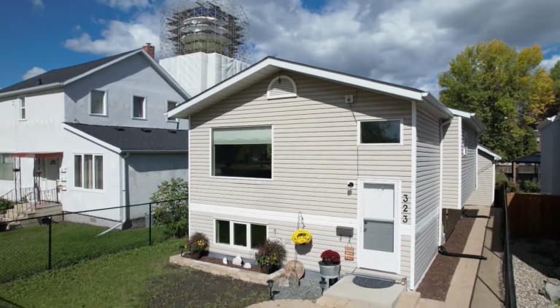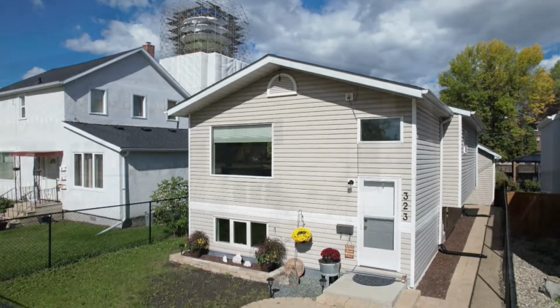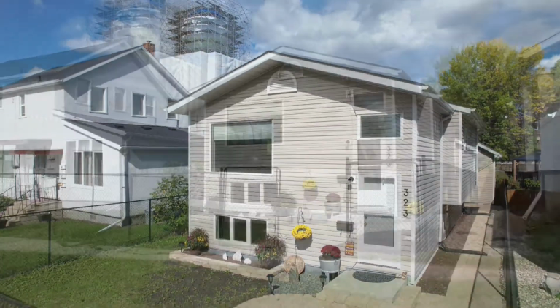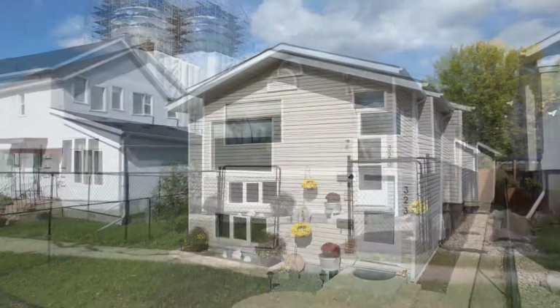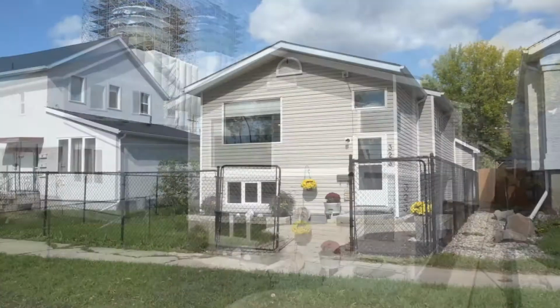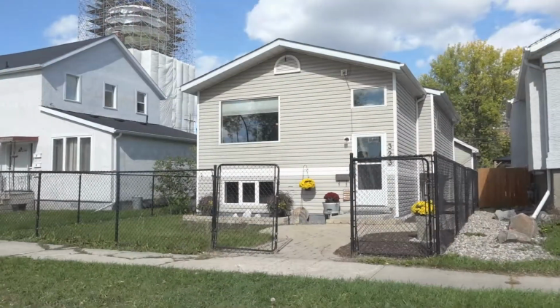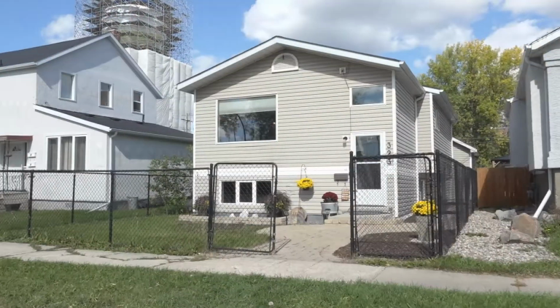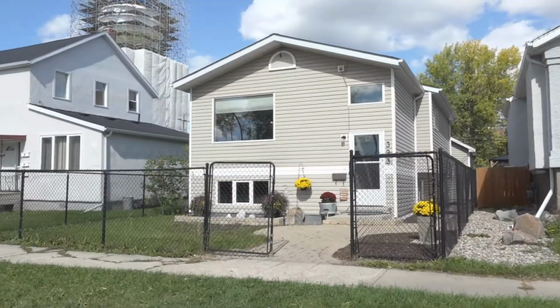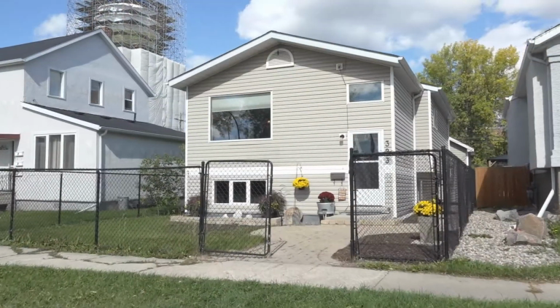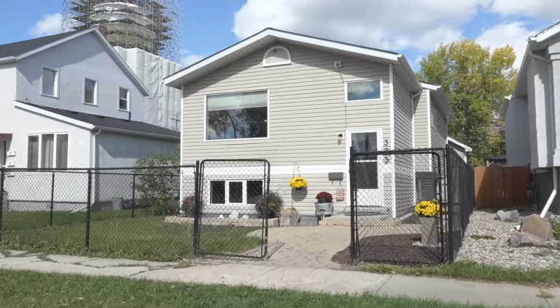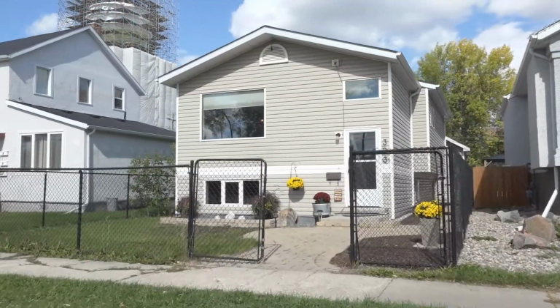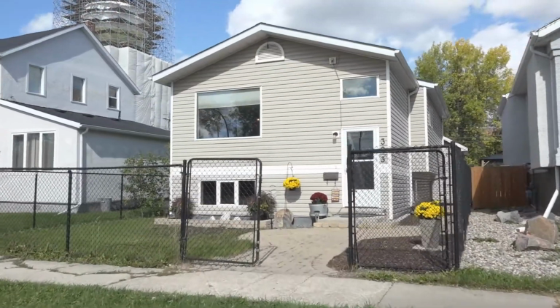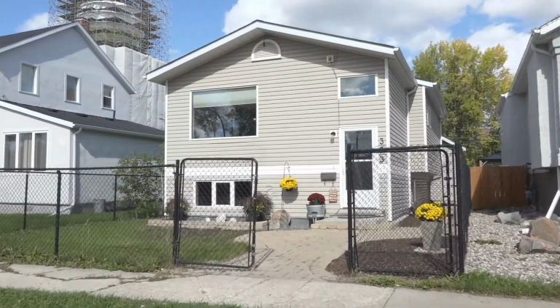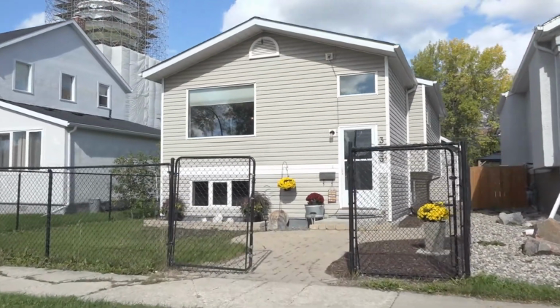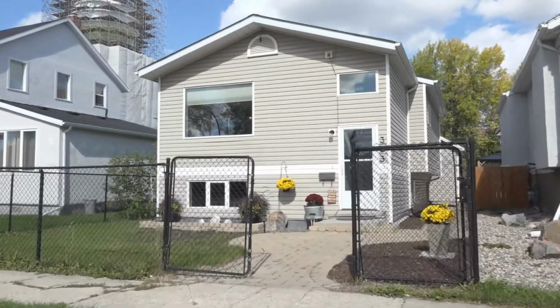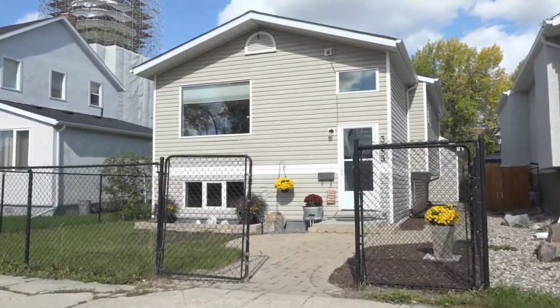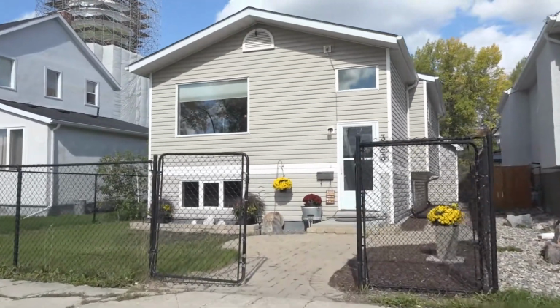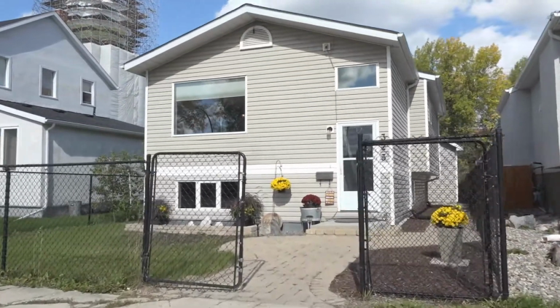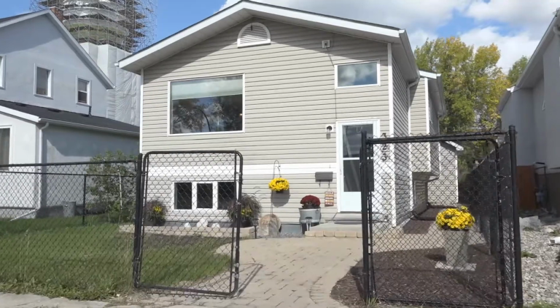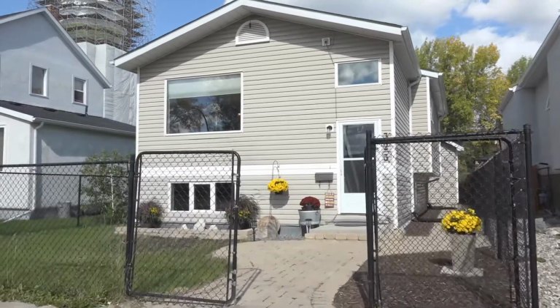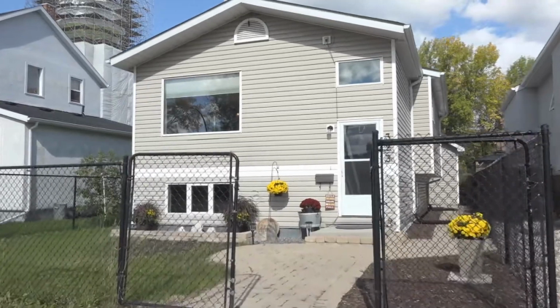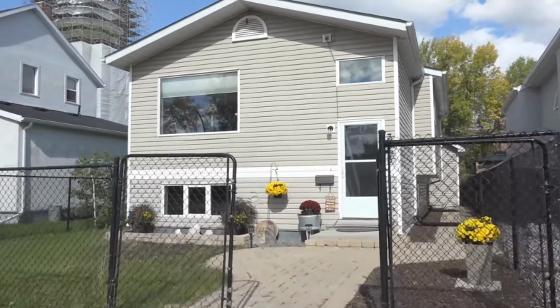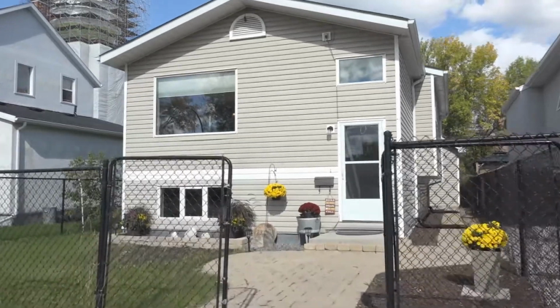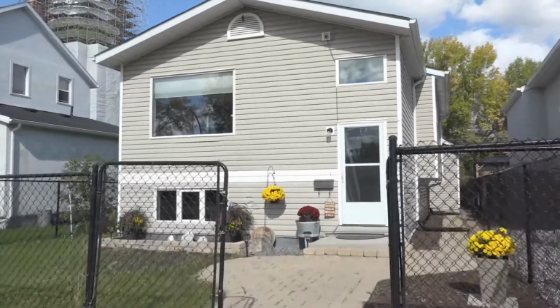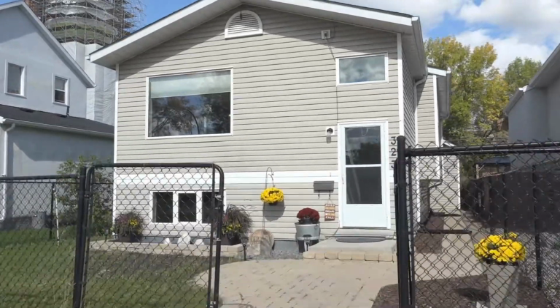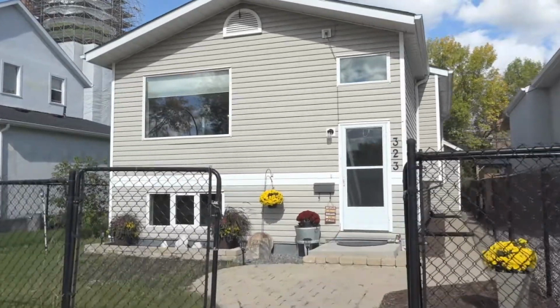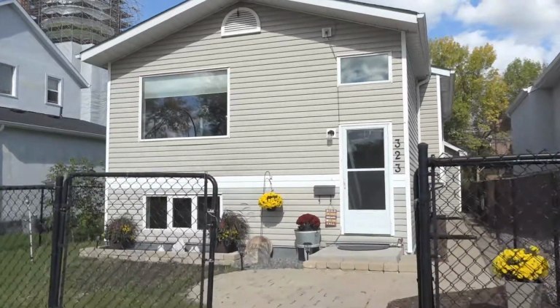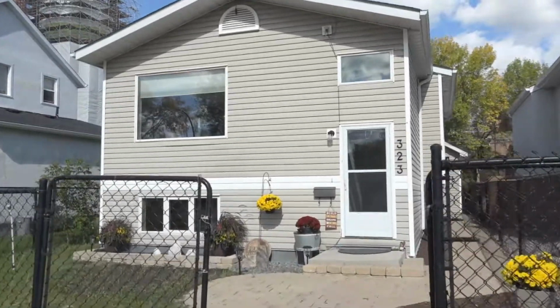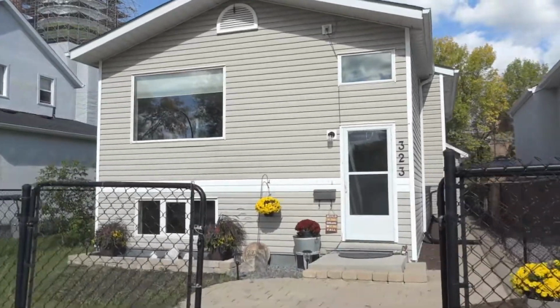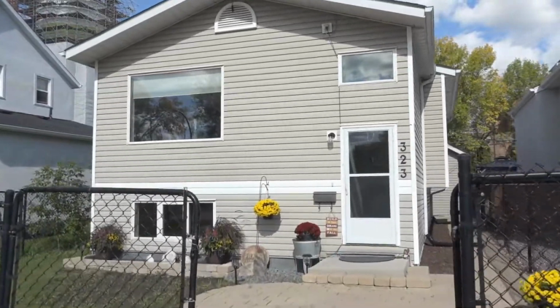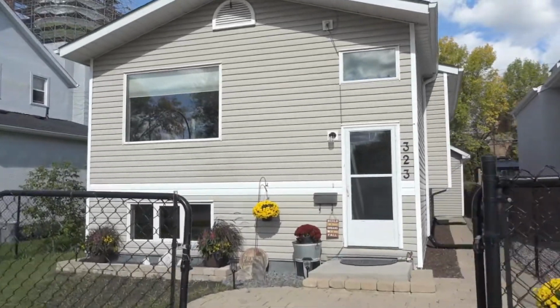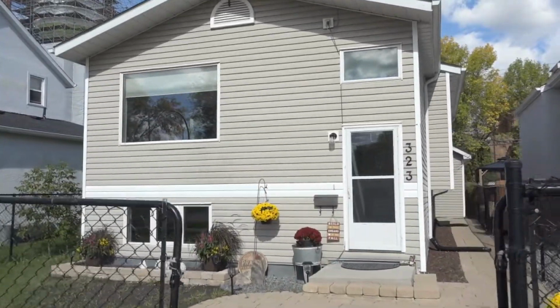Welcome to our latest listing in Selkirk, Manitoba. Today we're at 323 McLean Avenue. Let's go inside and check it out.